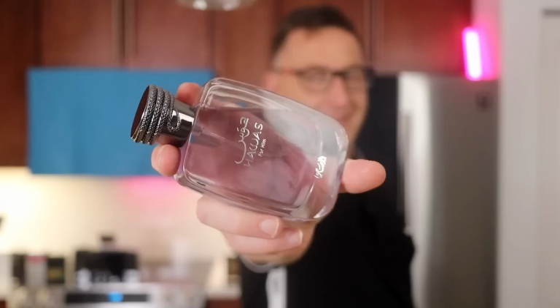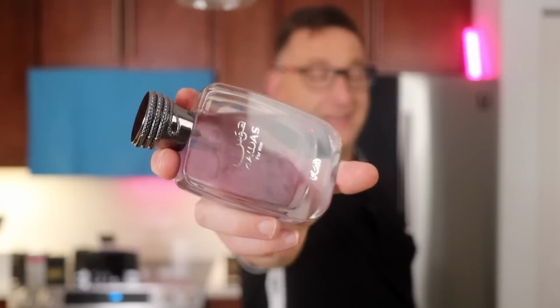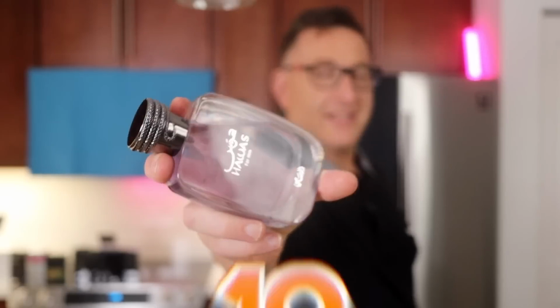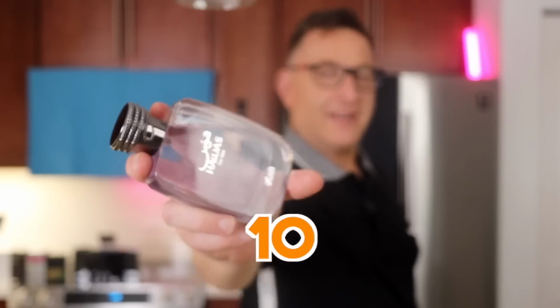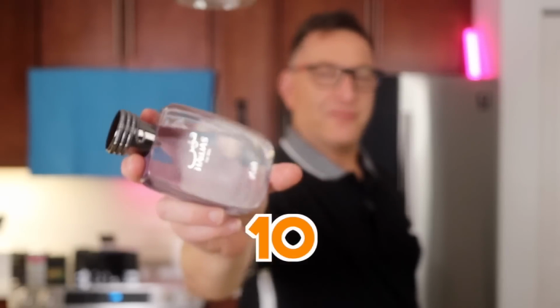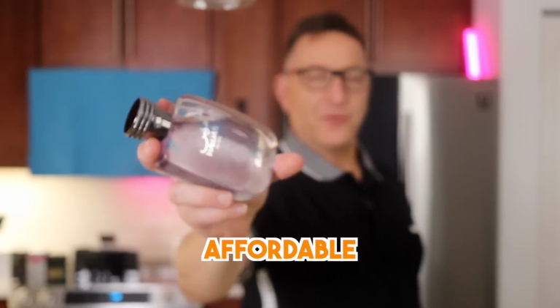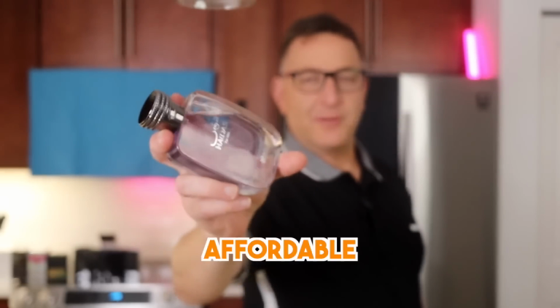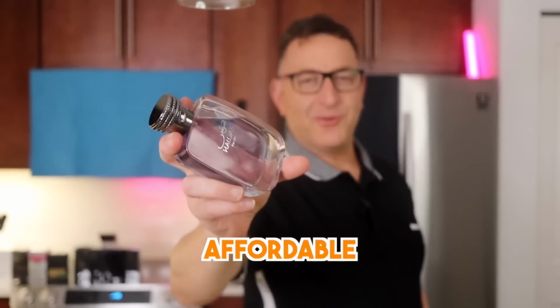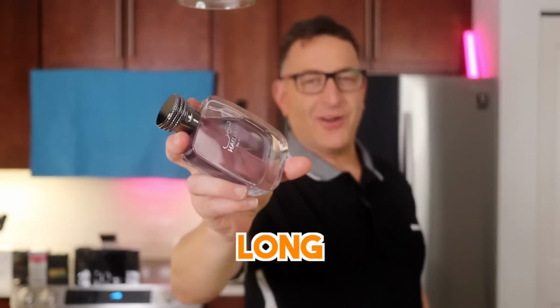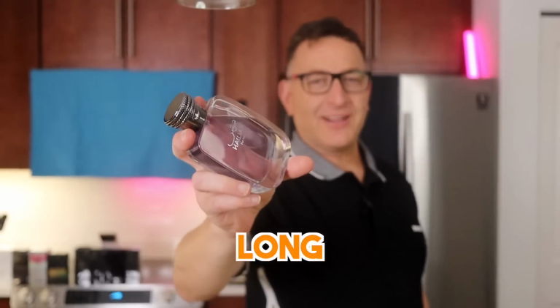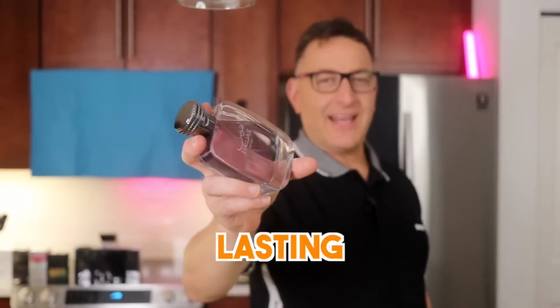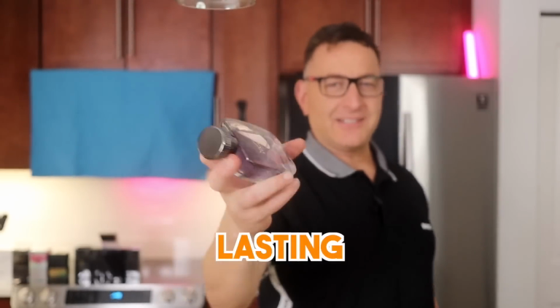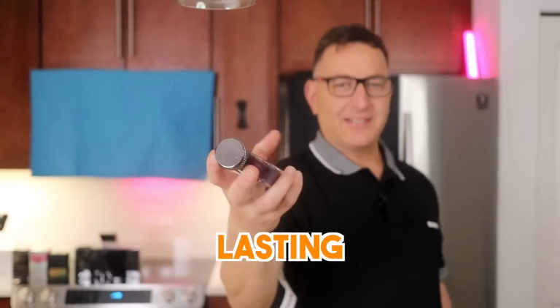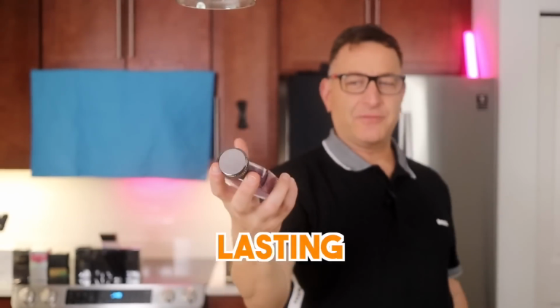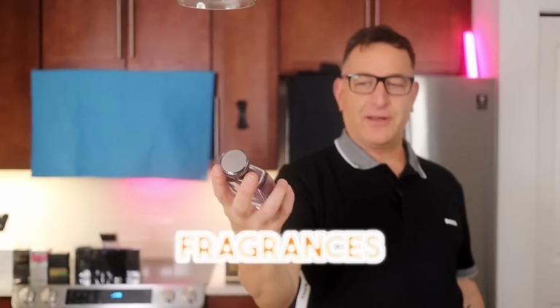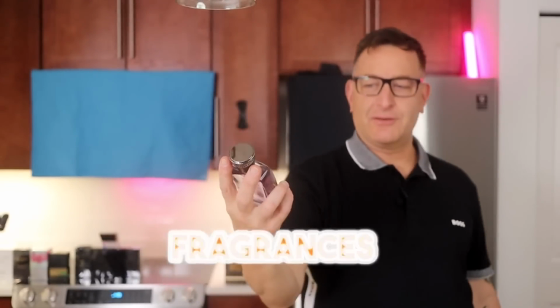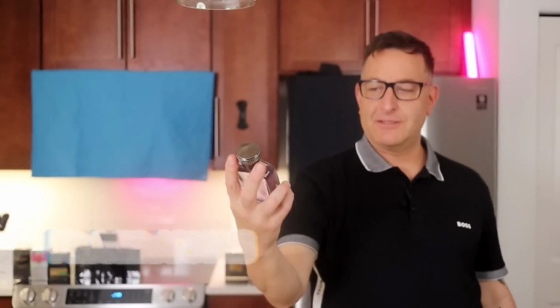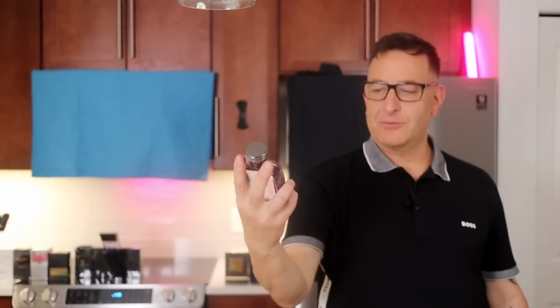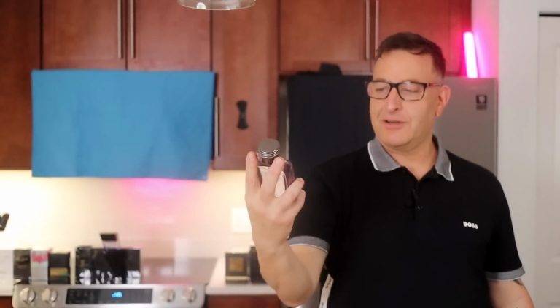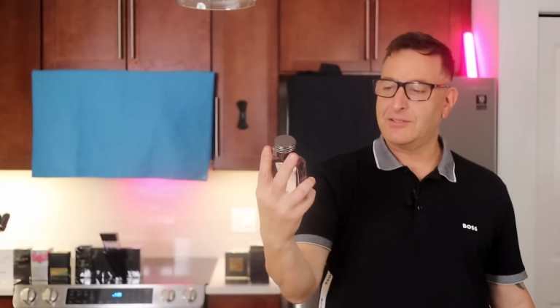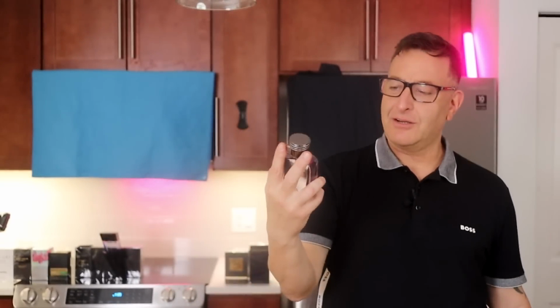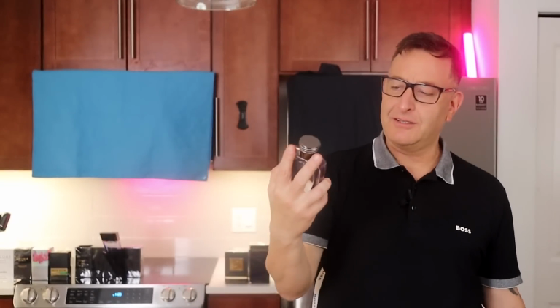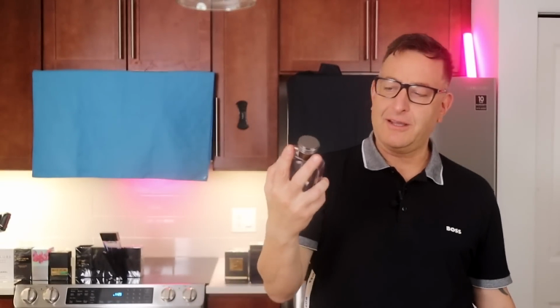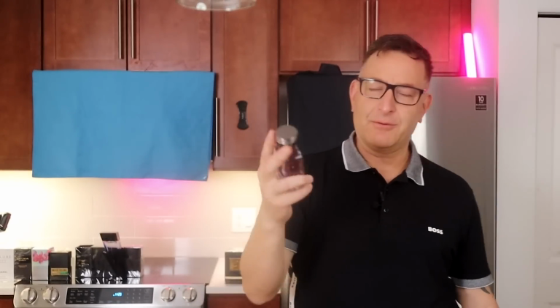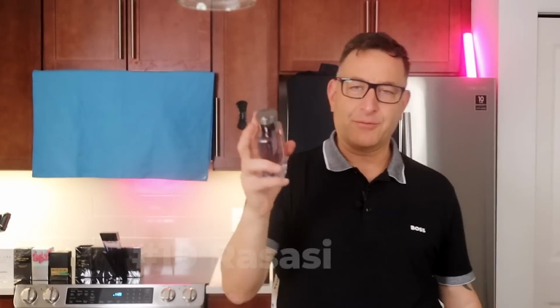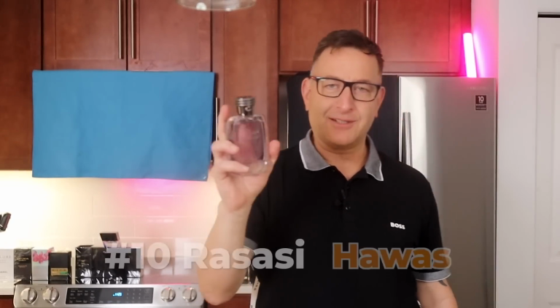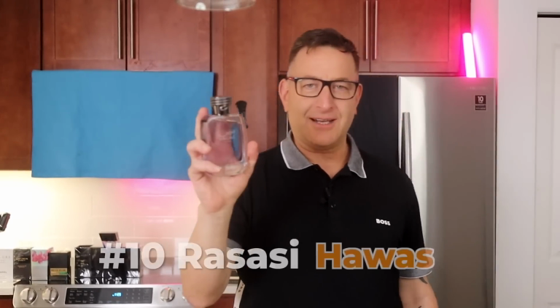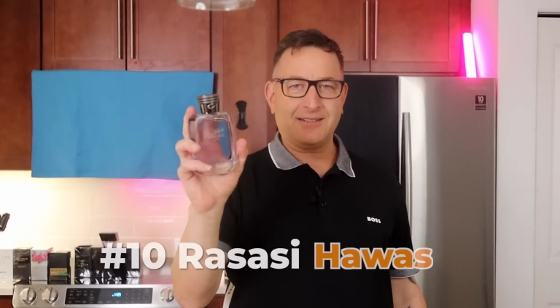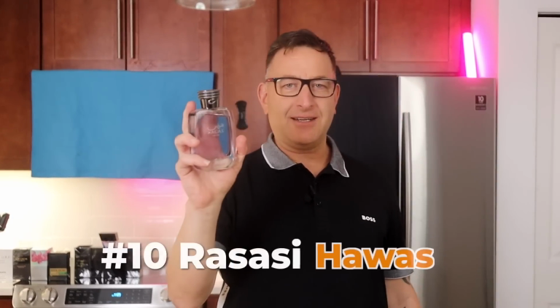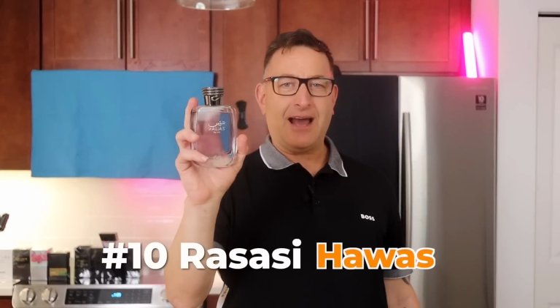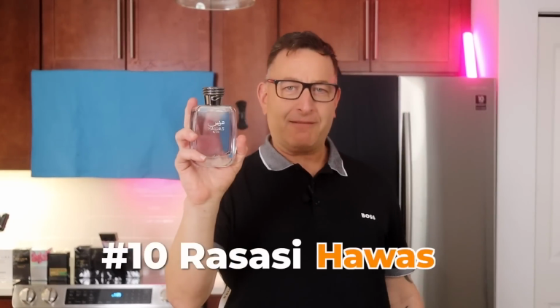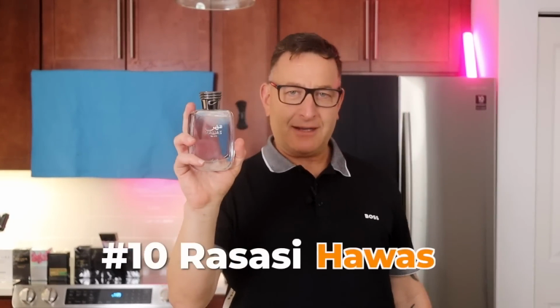10 affordable, long-lasting fragrances. We're going to start today with Rassasi Havas.